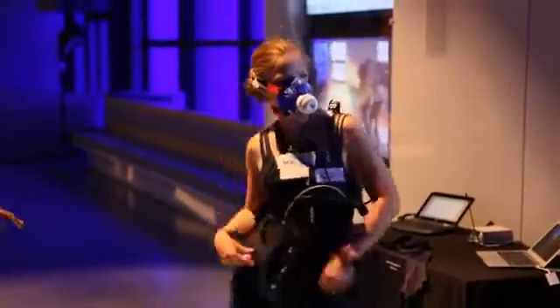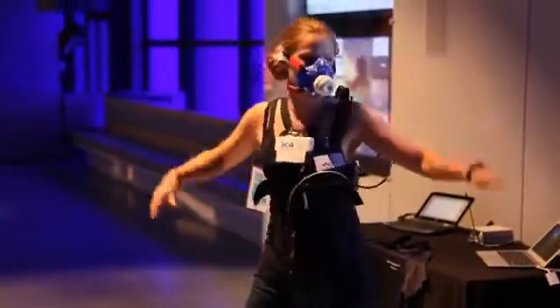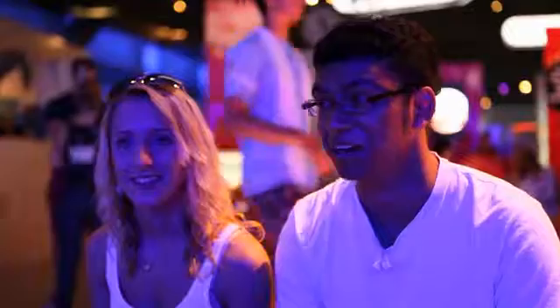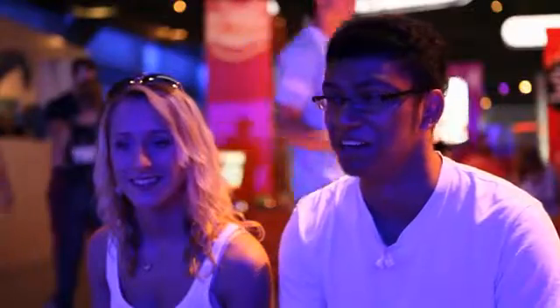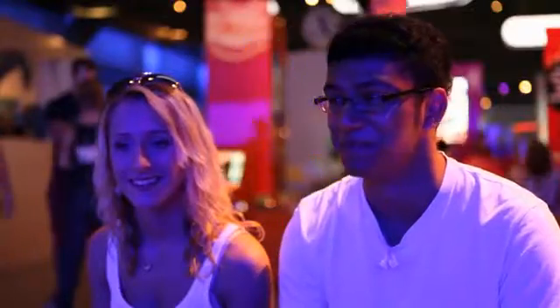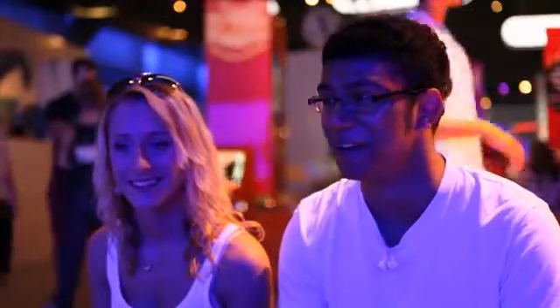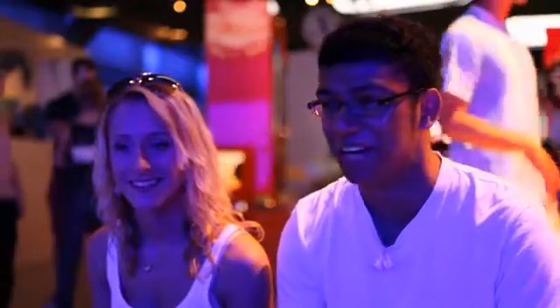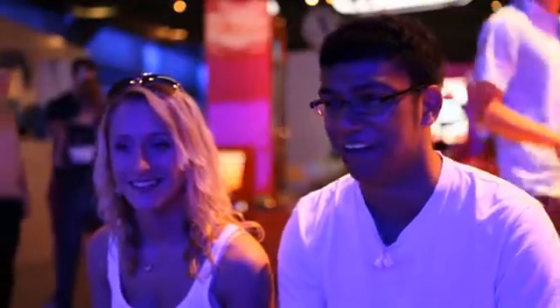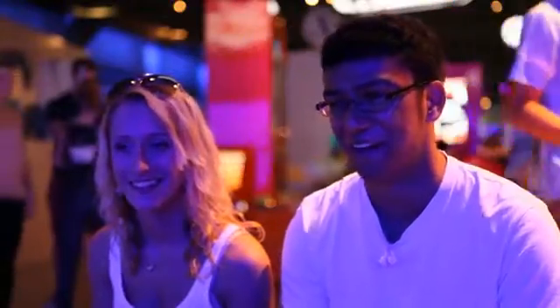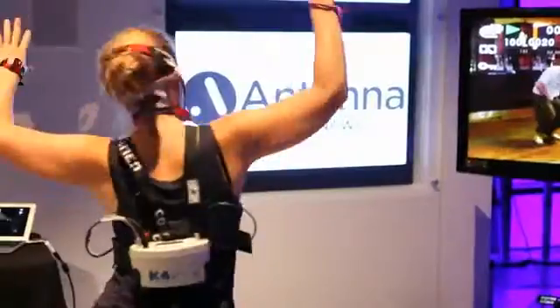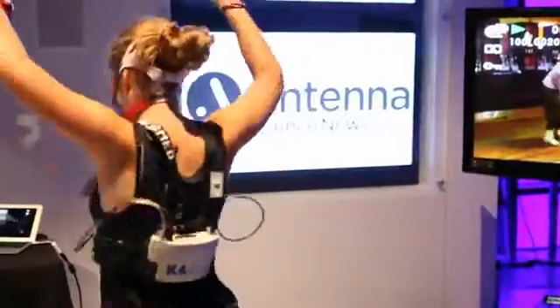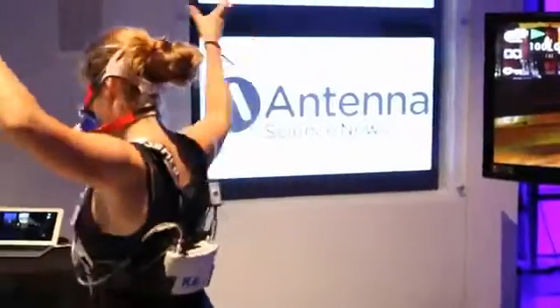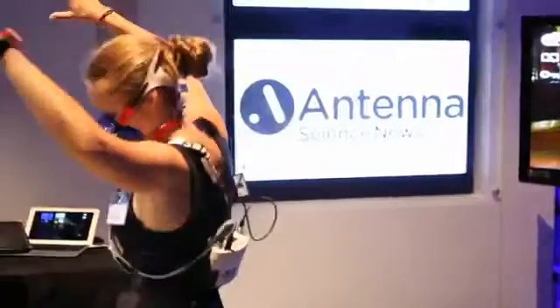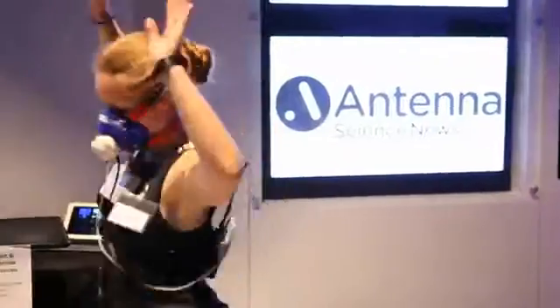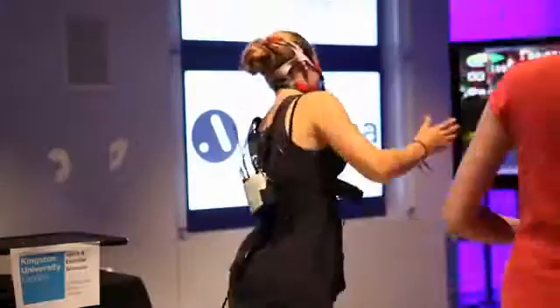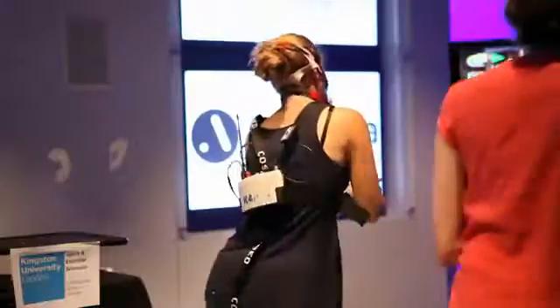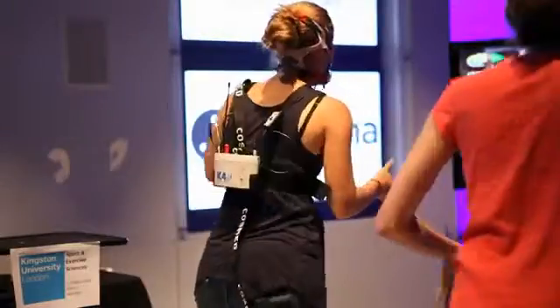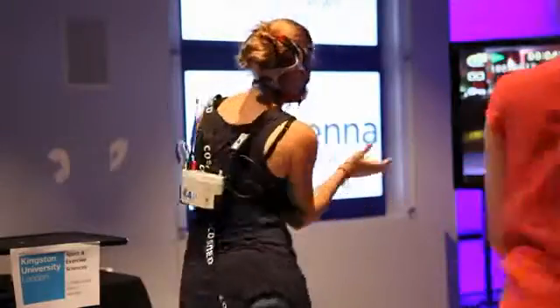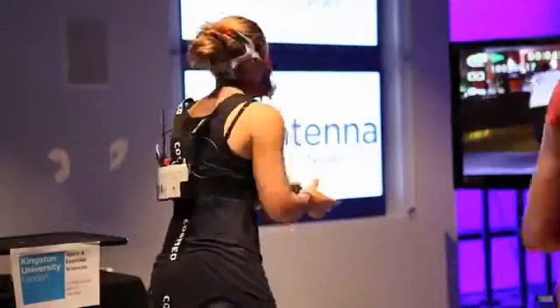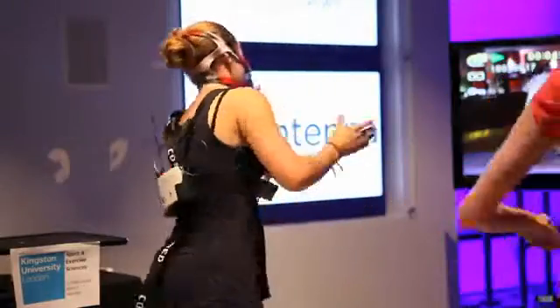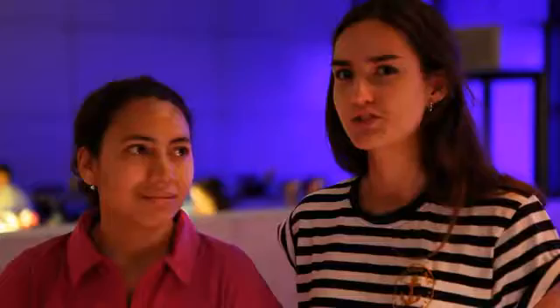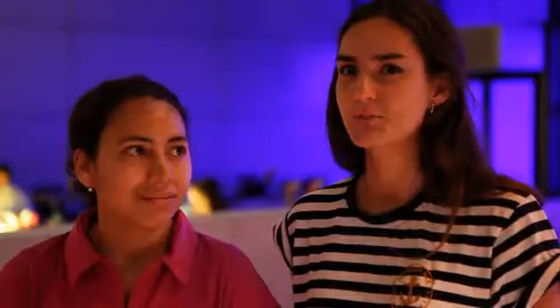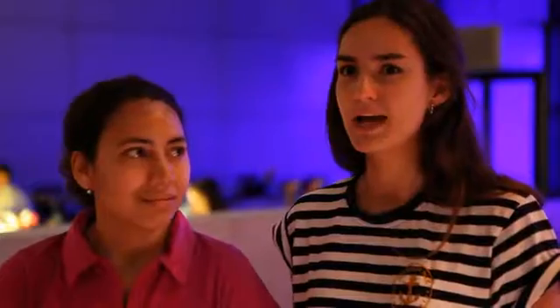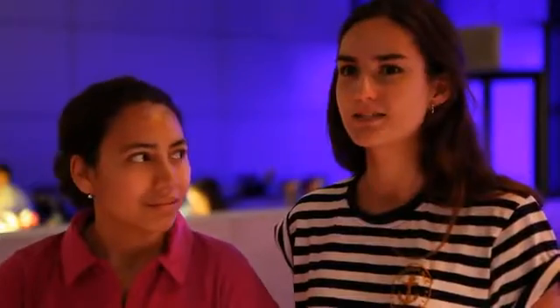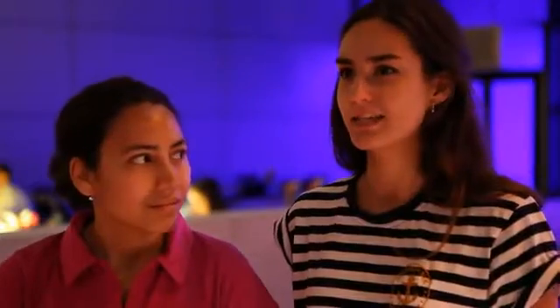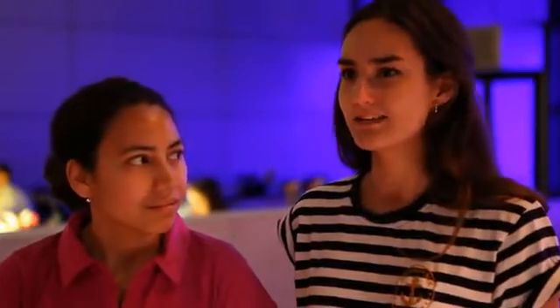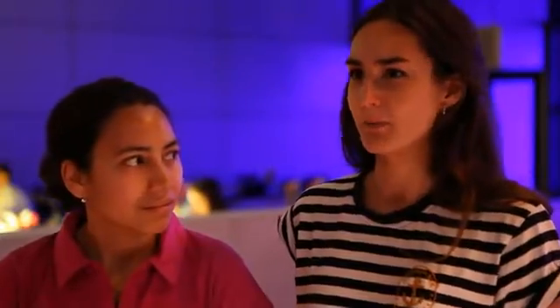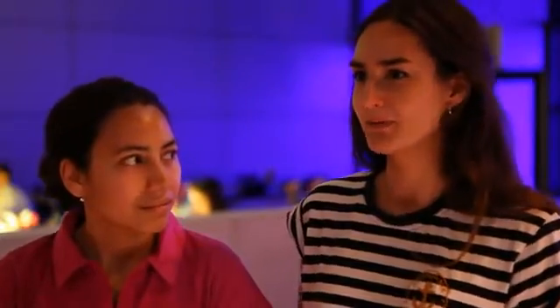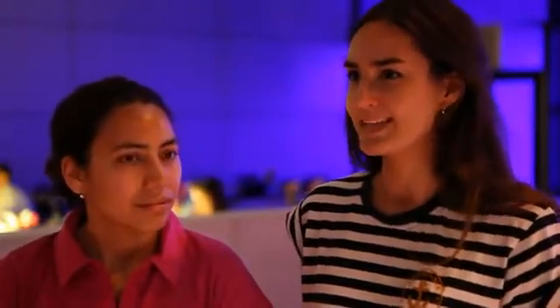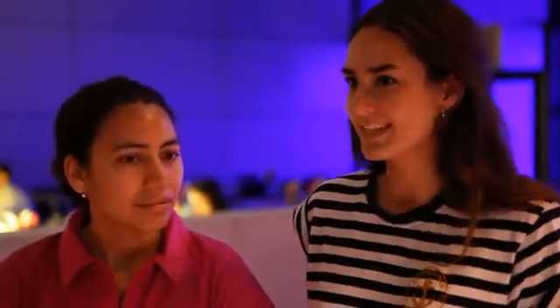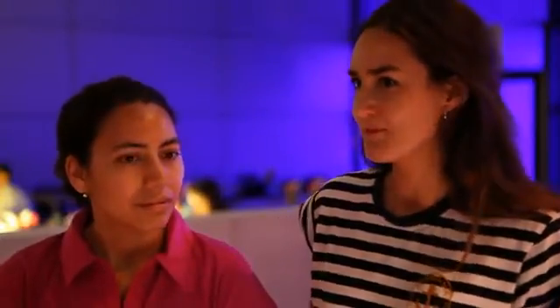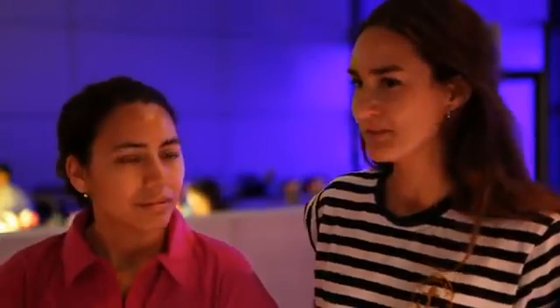It looked a bit weird at first. I was just surprised to see a woman dancing in a museum.